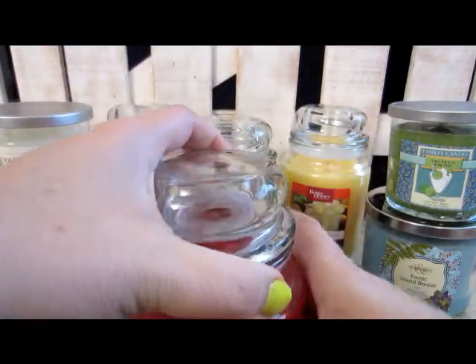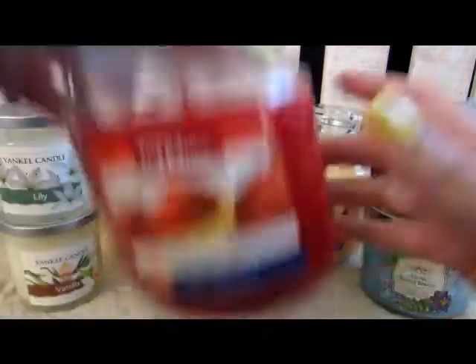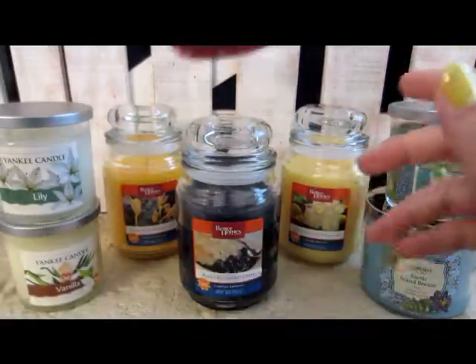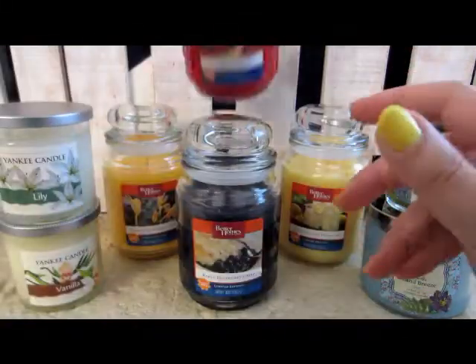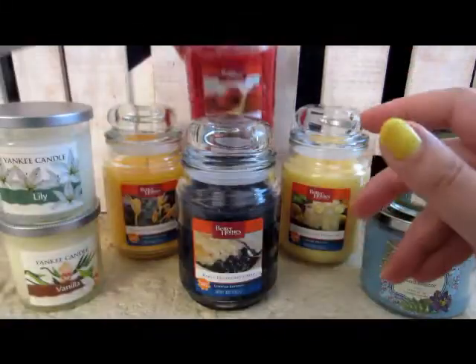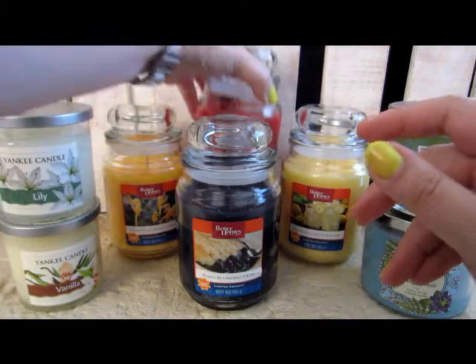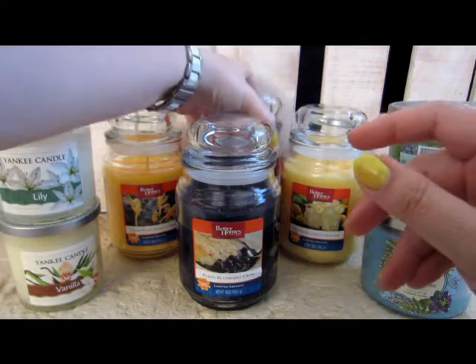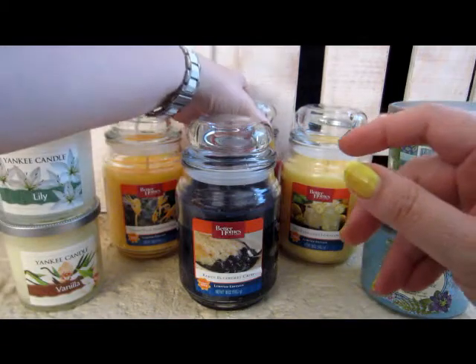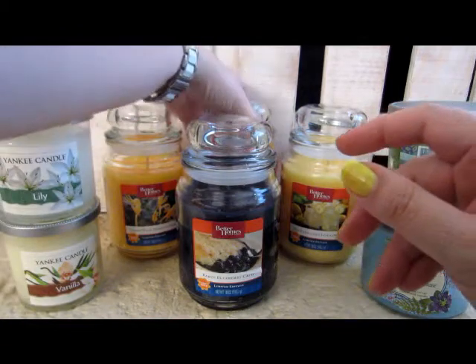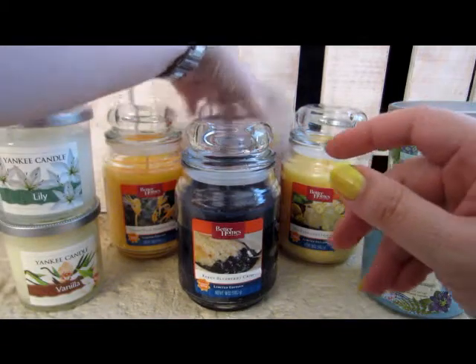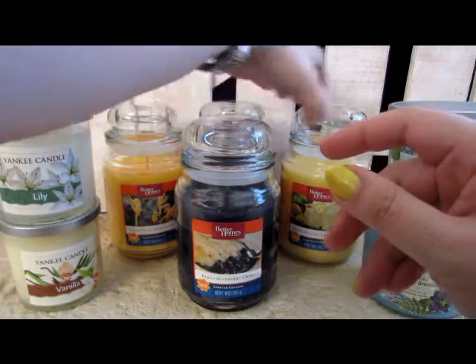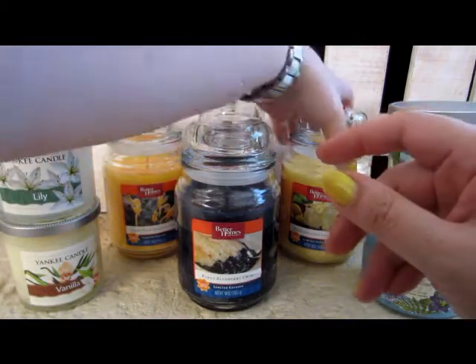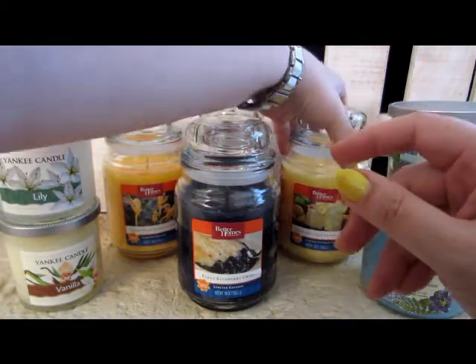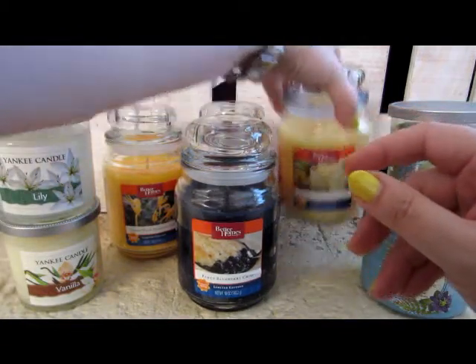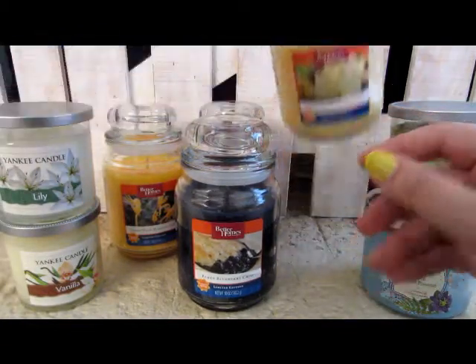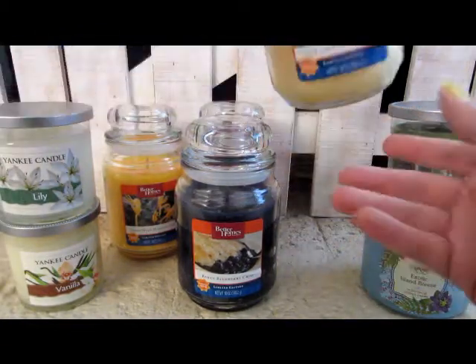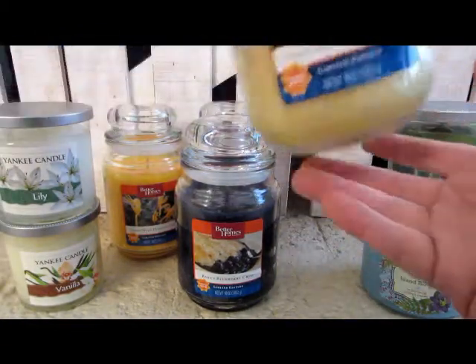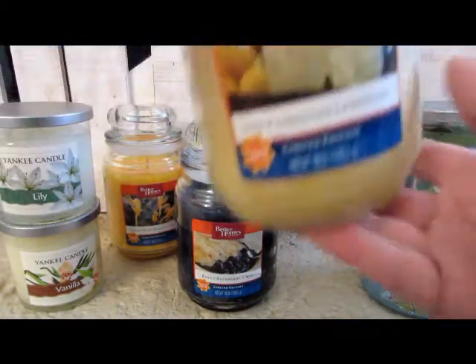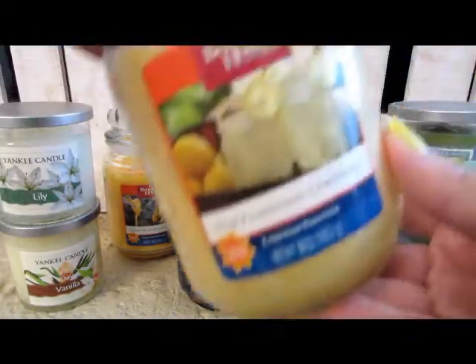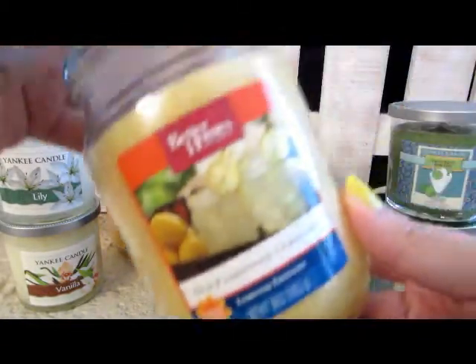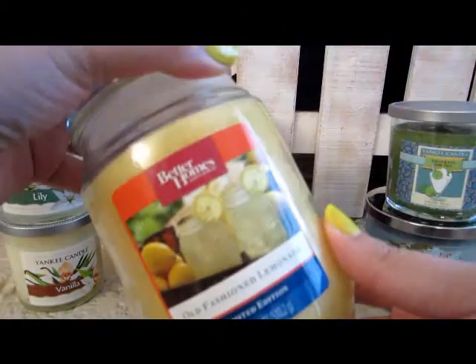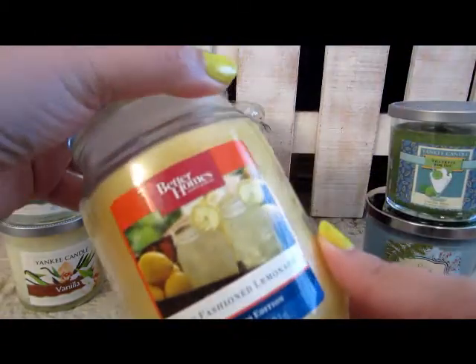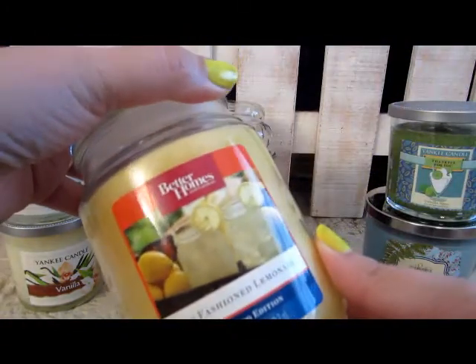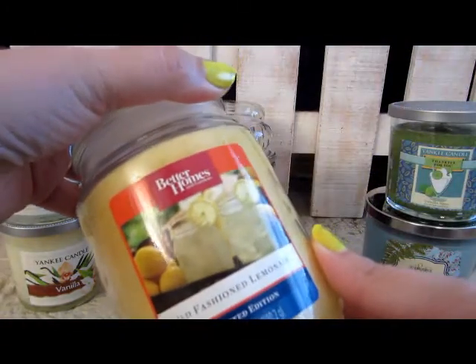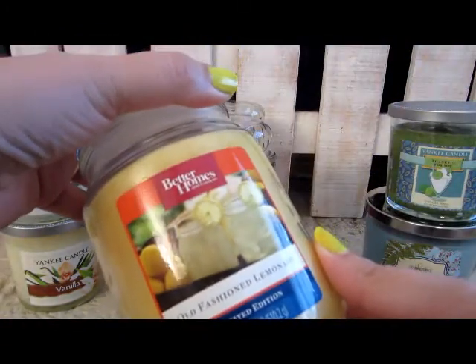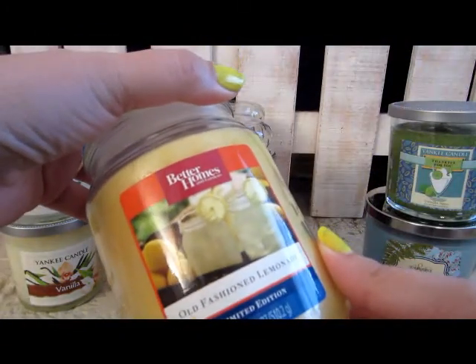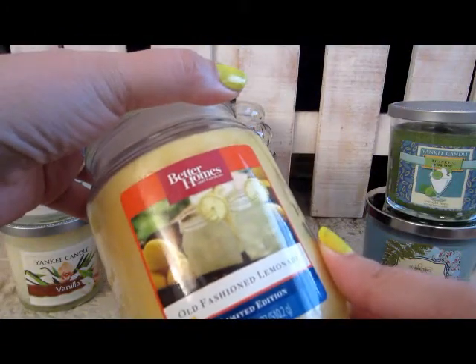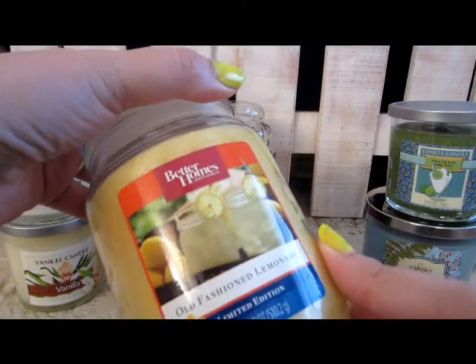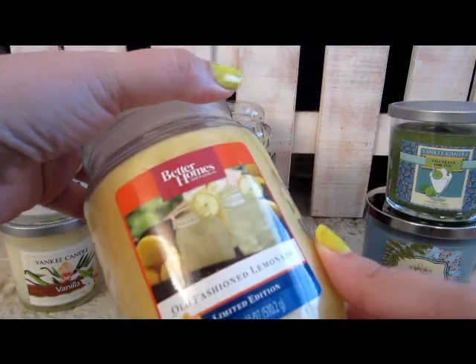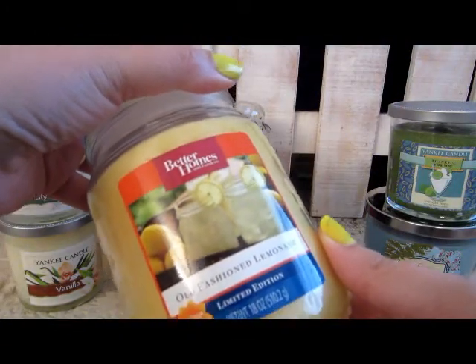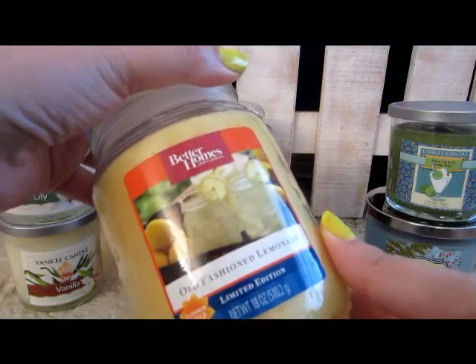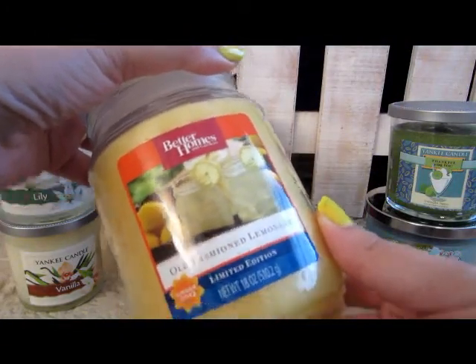Nice strawberry smell, though it smells a little artificial. This one is Old Fashioned Lemonade — I can smell that lemonade scent.